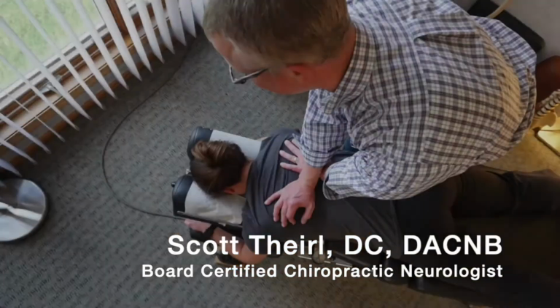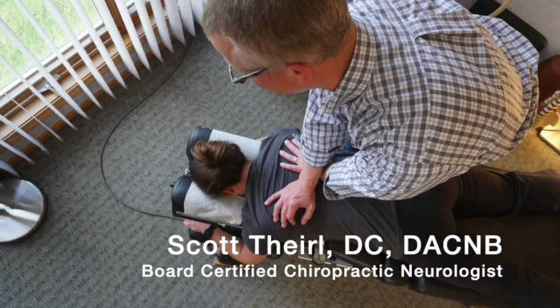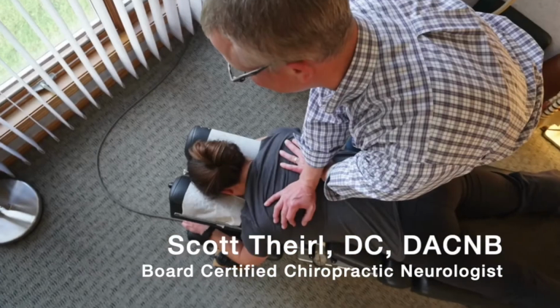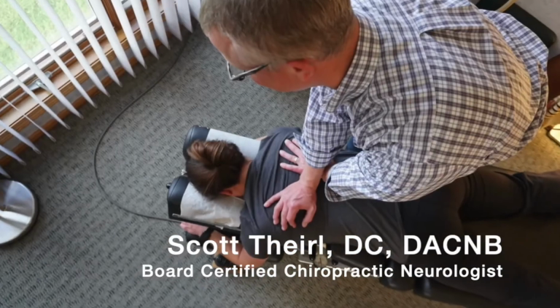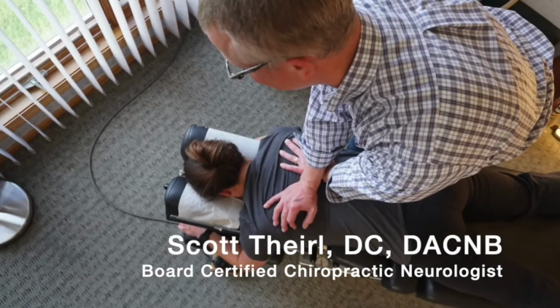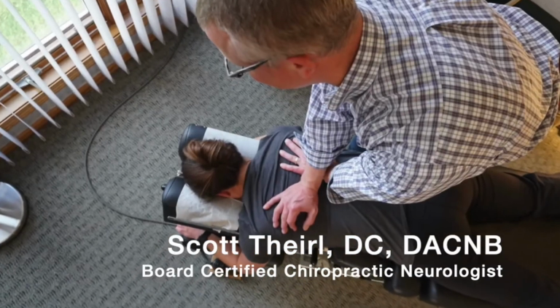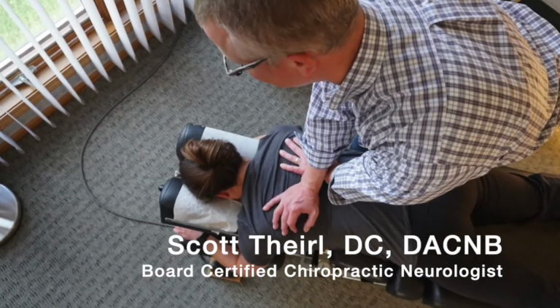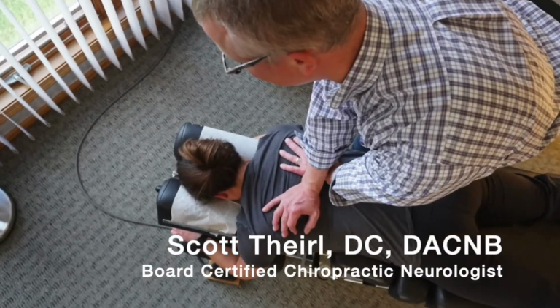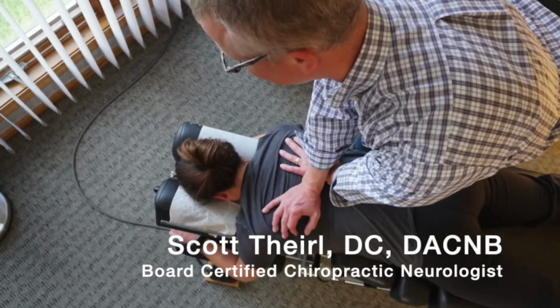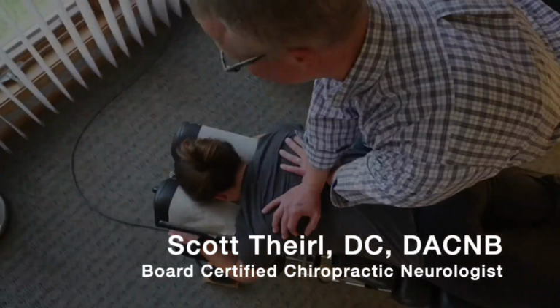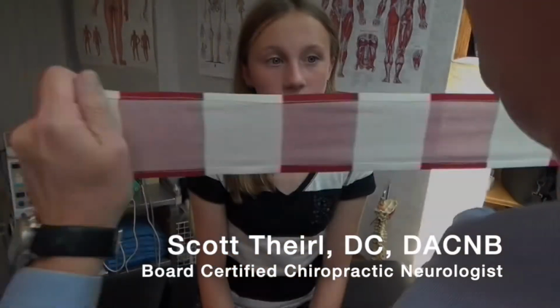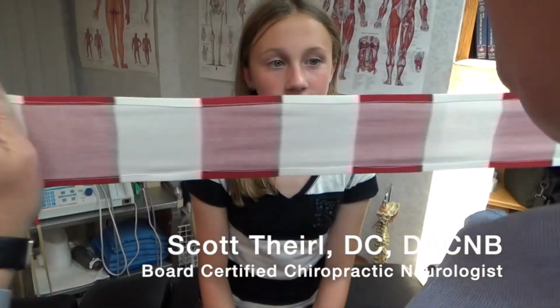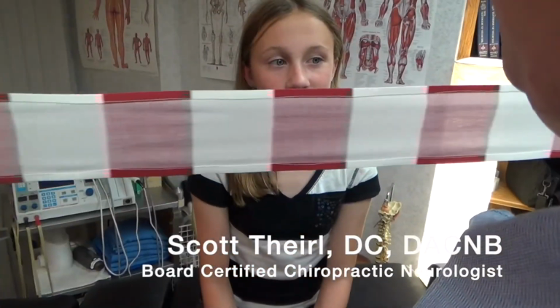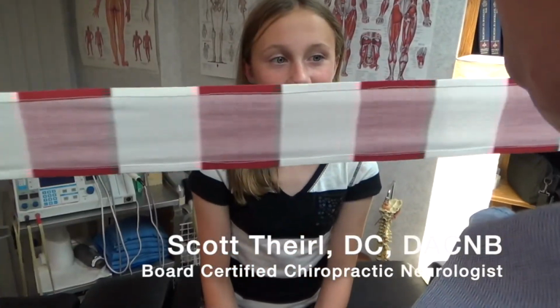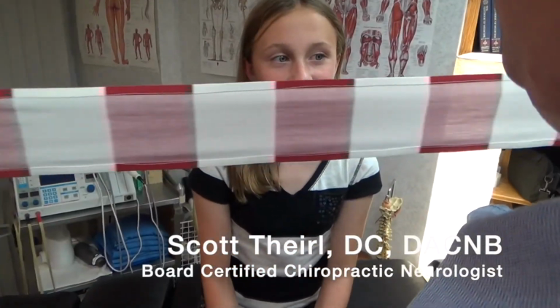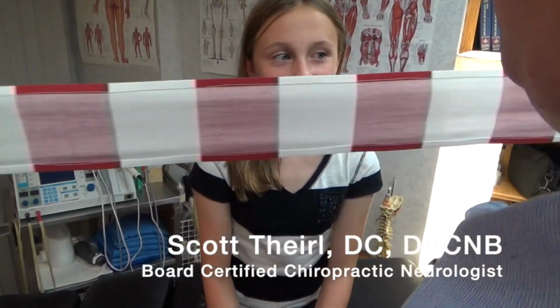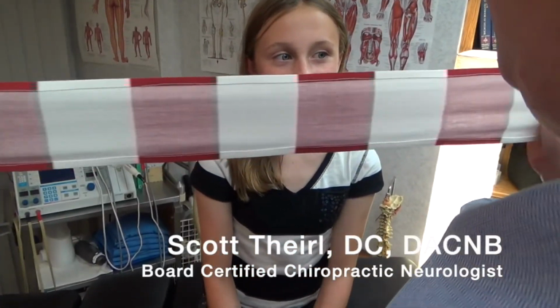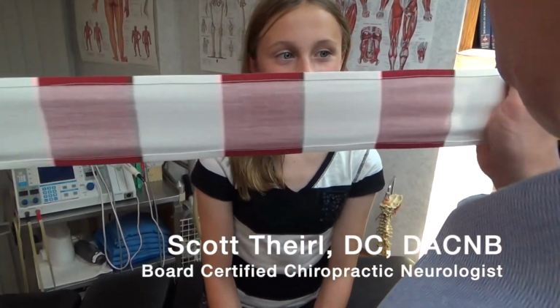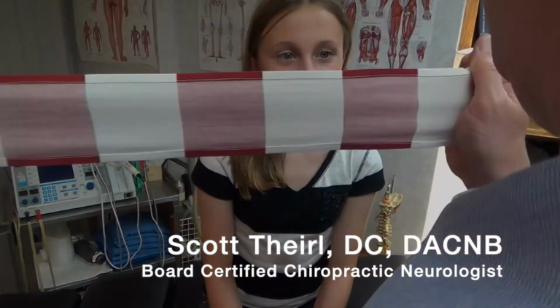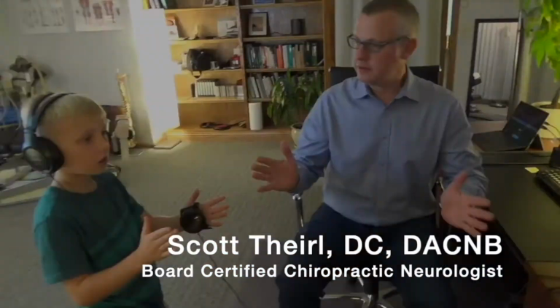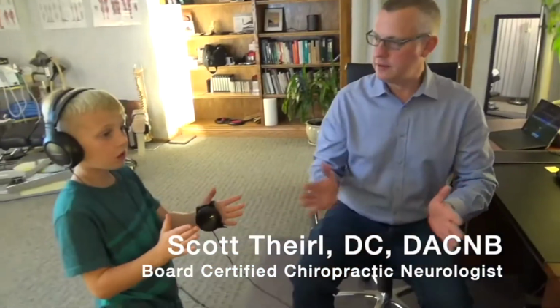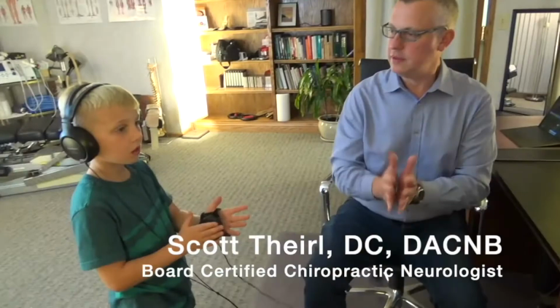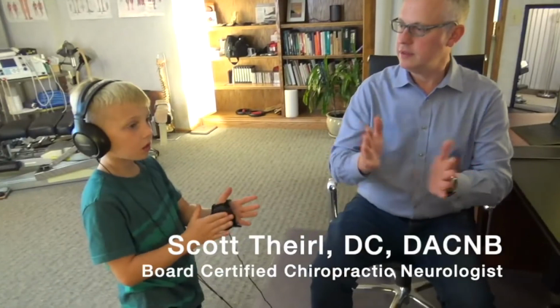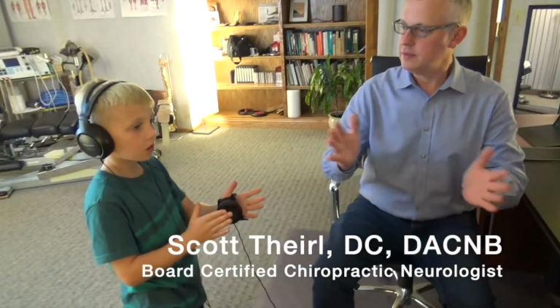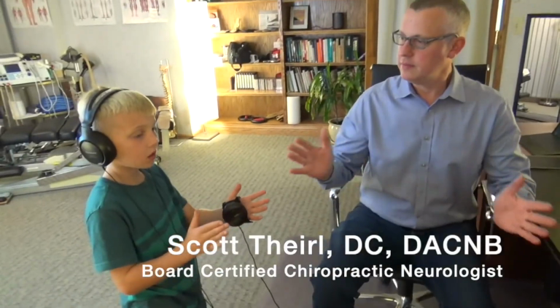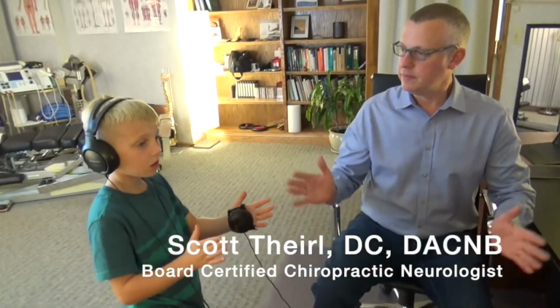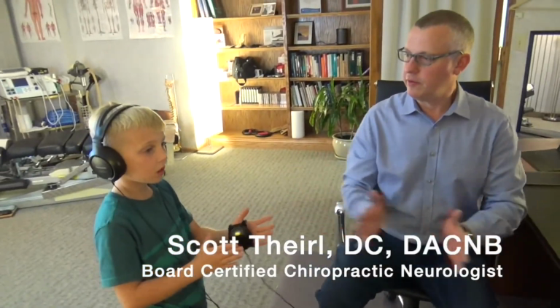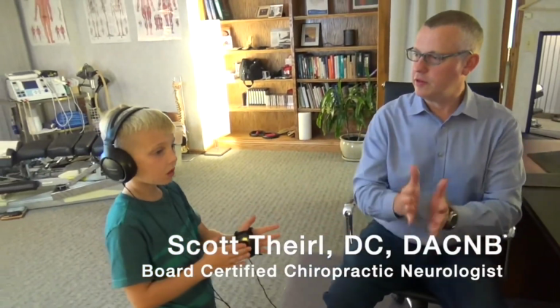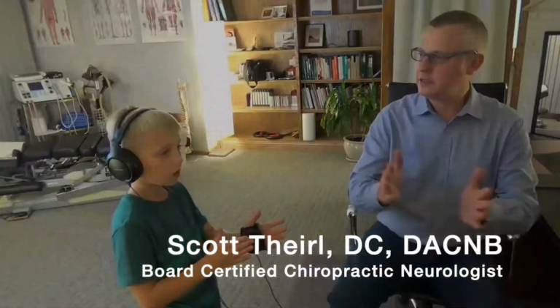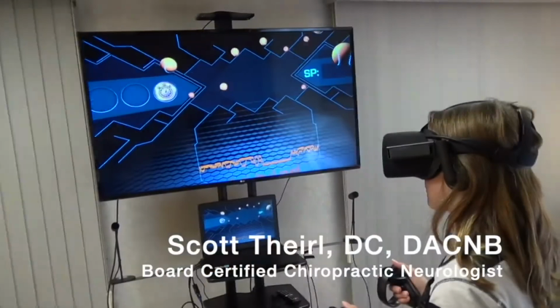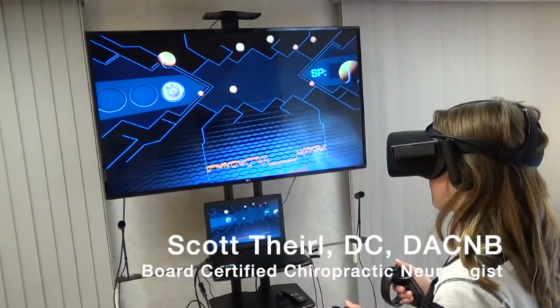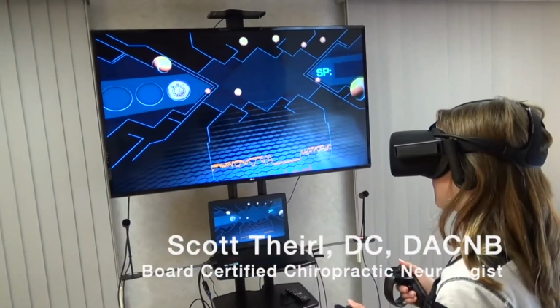I became a chiropractor 20 years ago to focus on complex cases specializing in neurology. Subscribe and welcome.